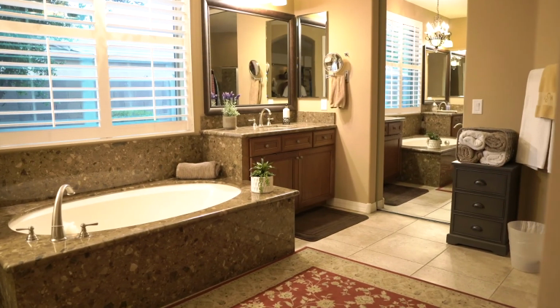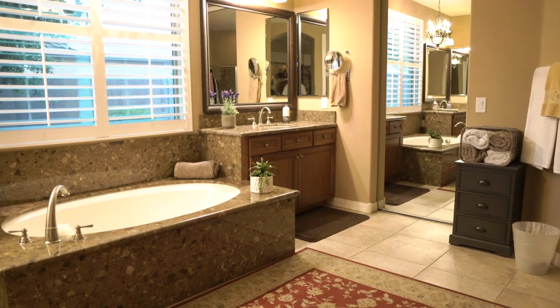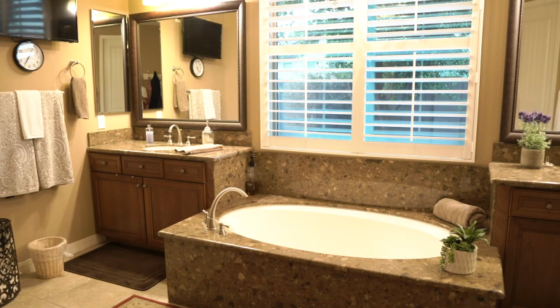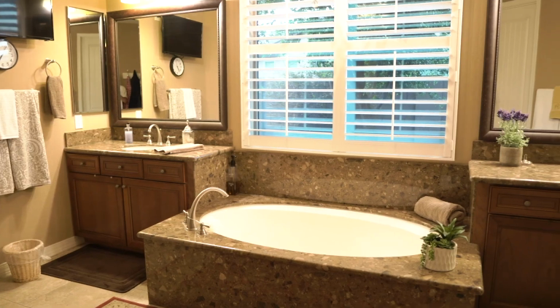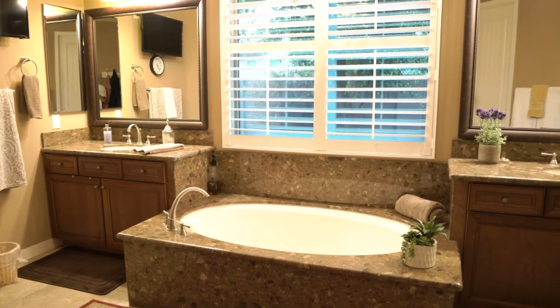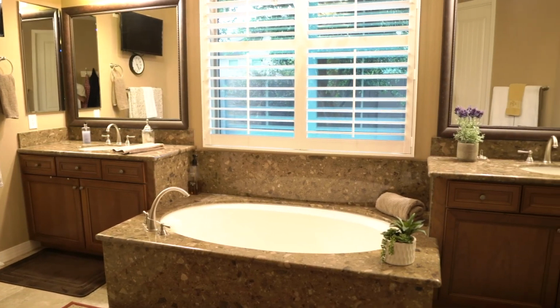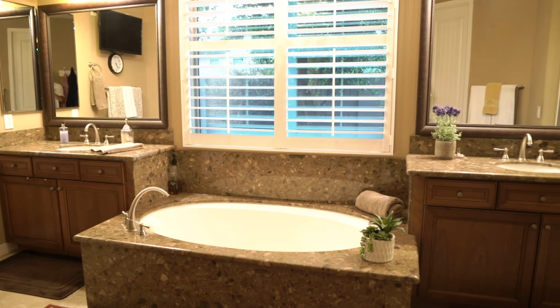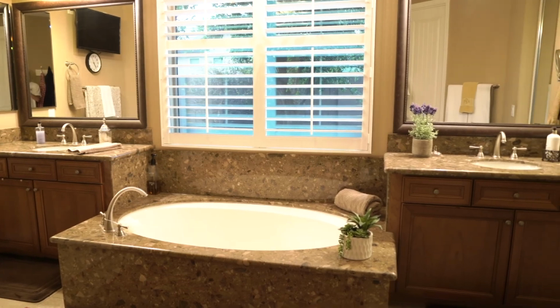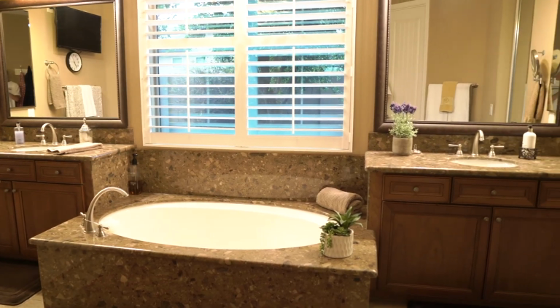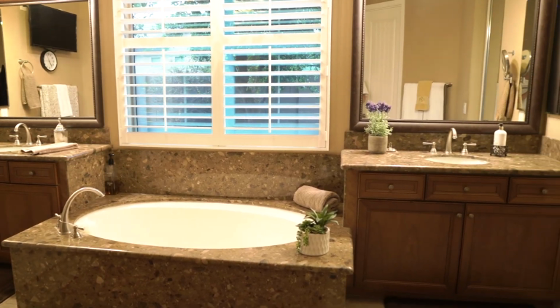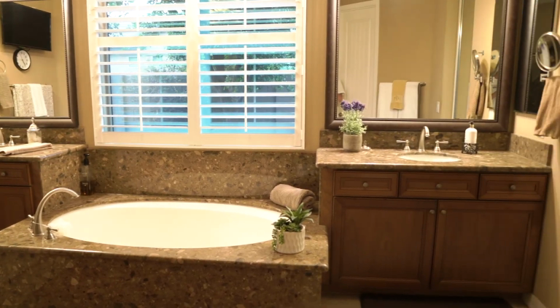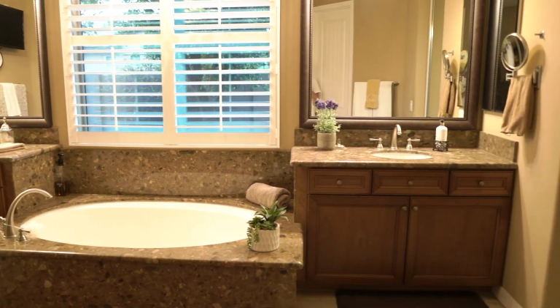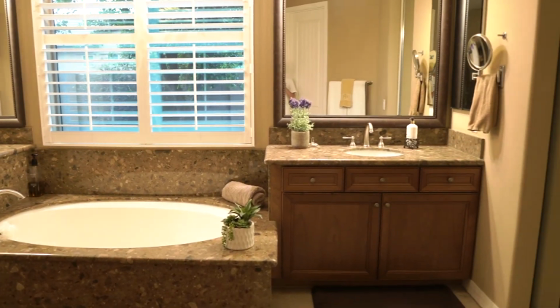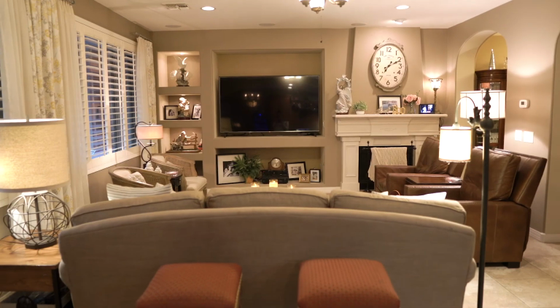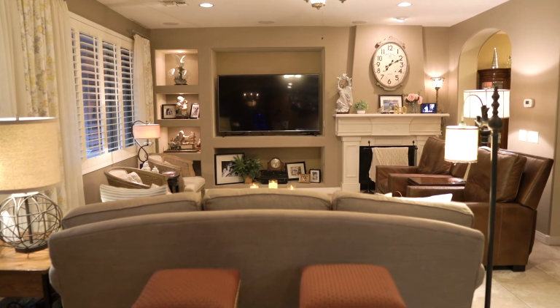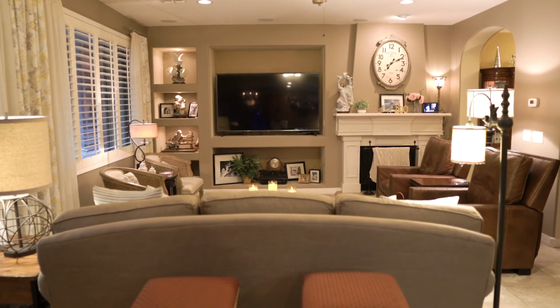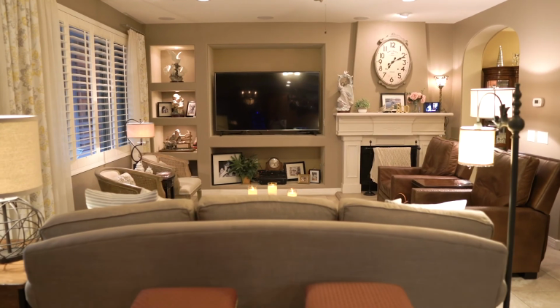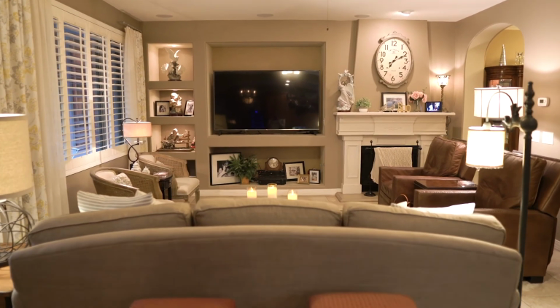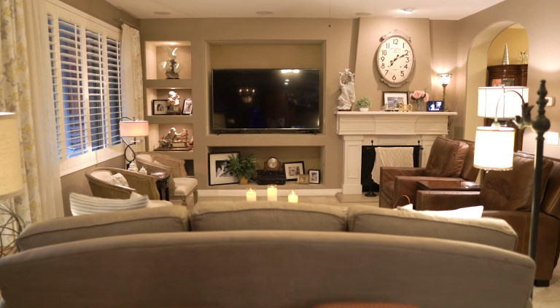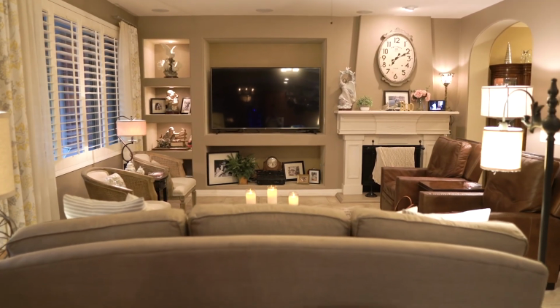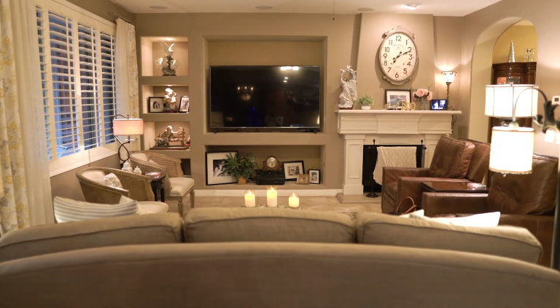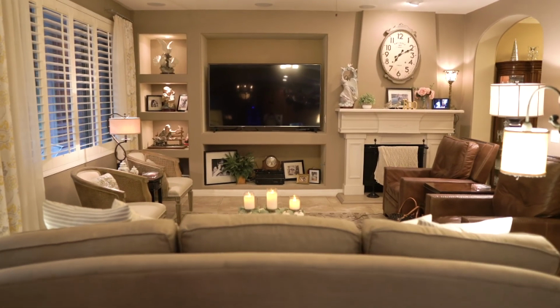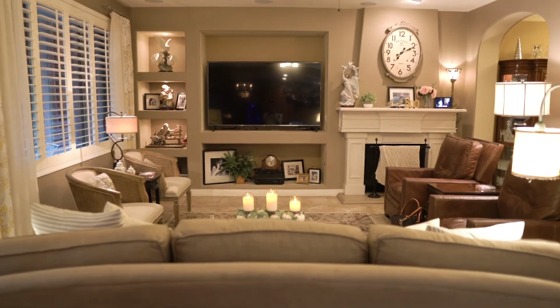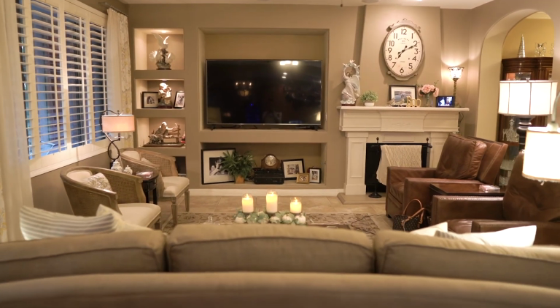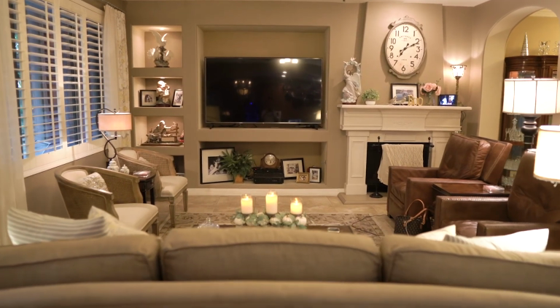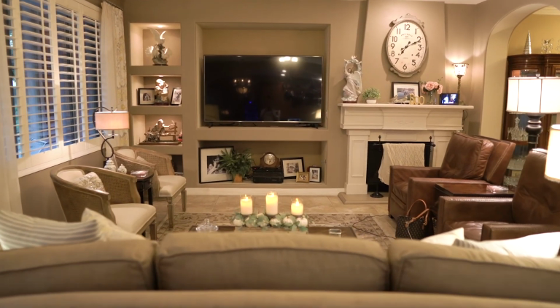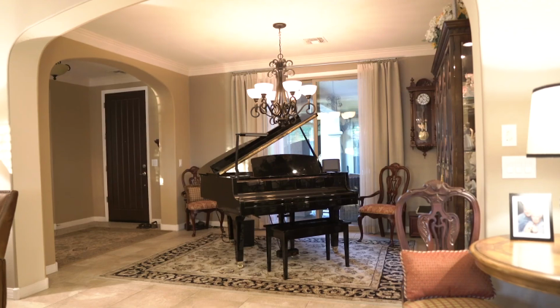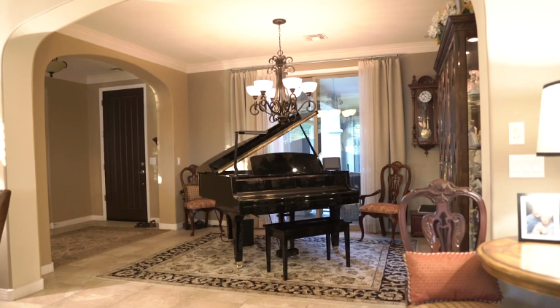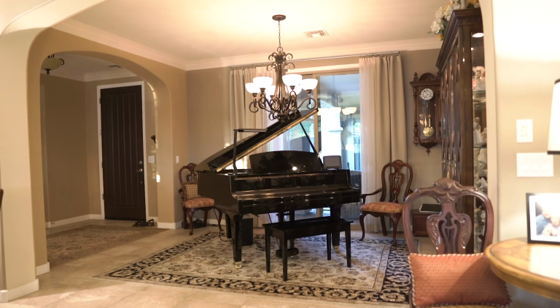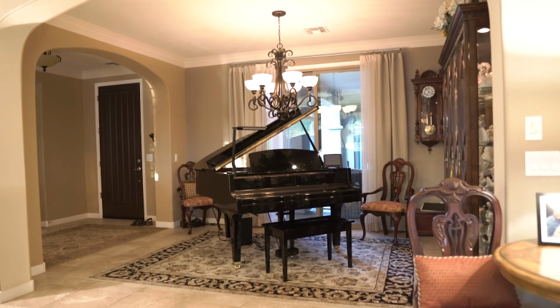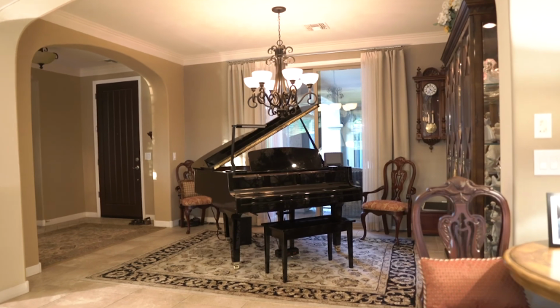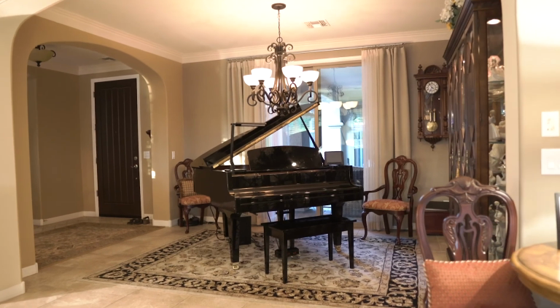The kitchen features an oversized island with double ovens and gas cooktop. This home is so beautiful, and for more information, visit SossamanEstatesQueenCreek.com.